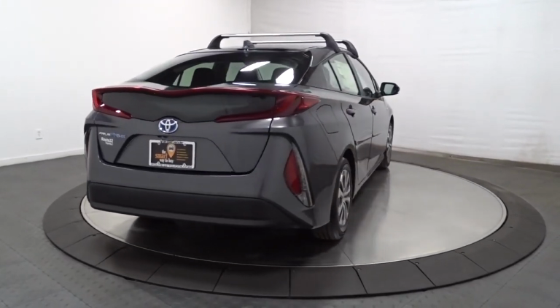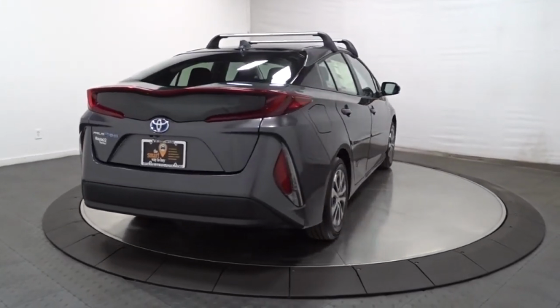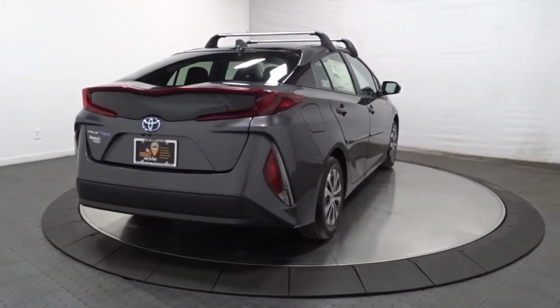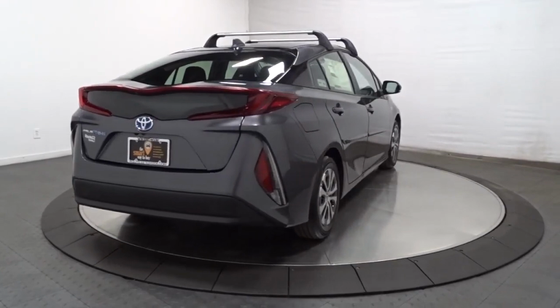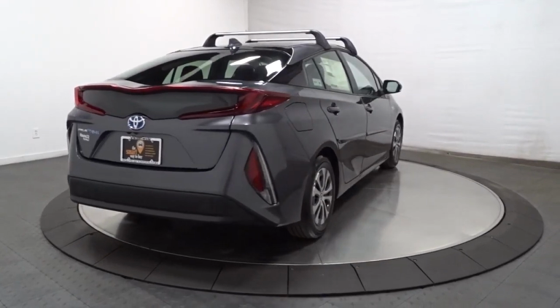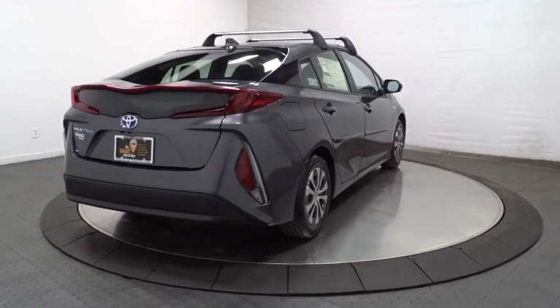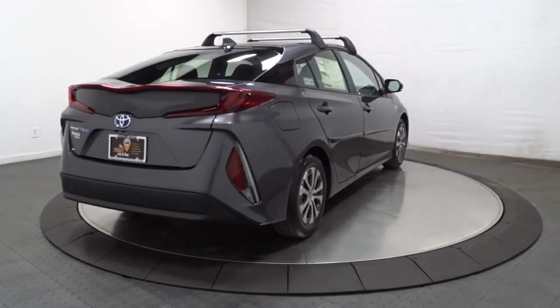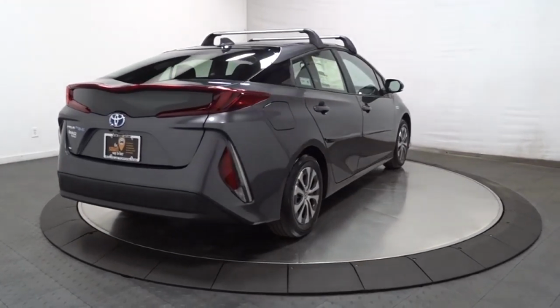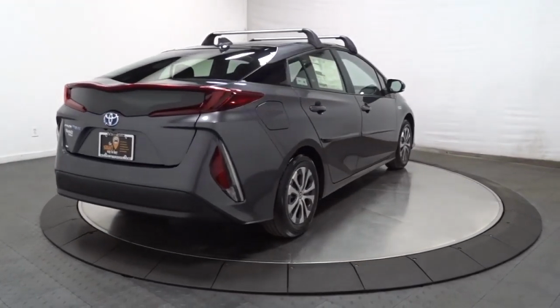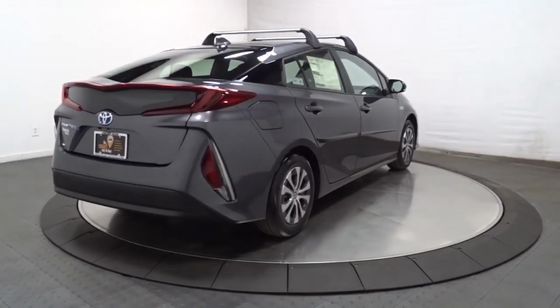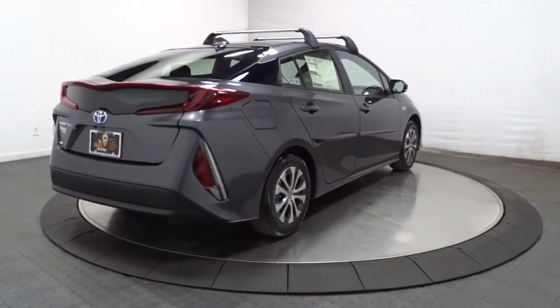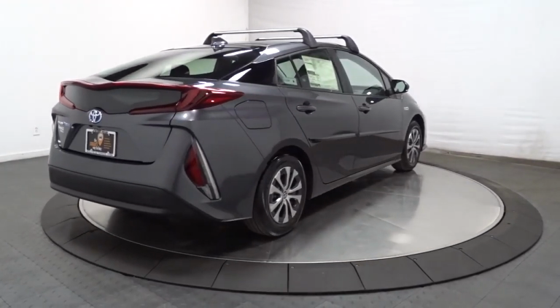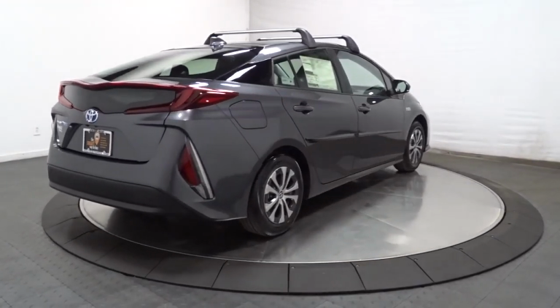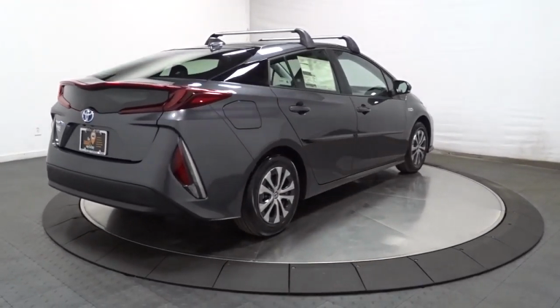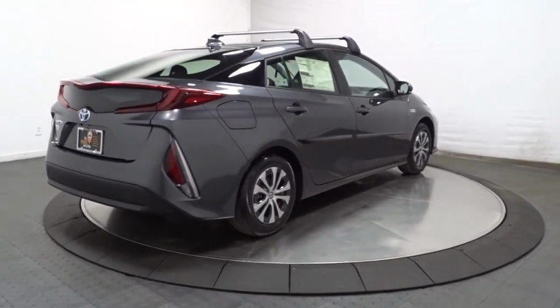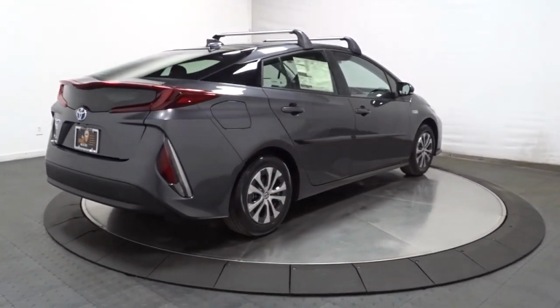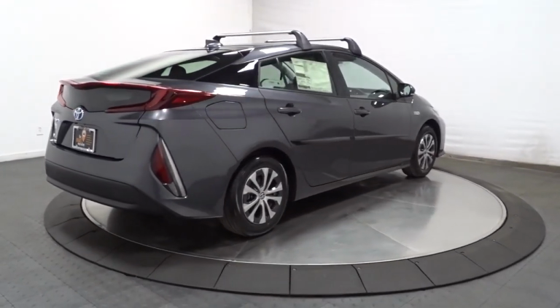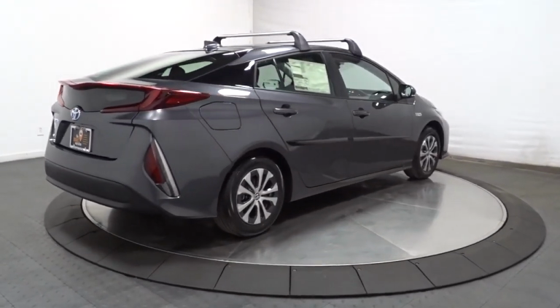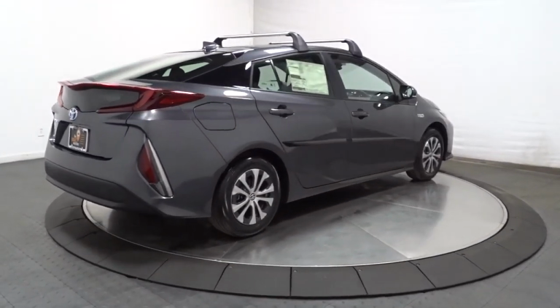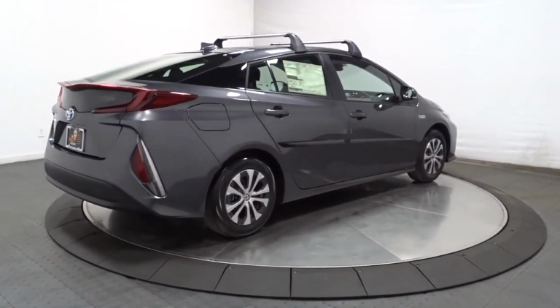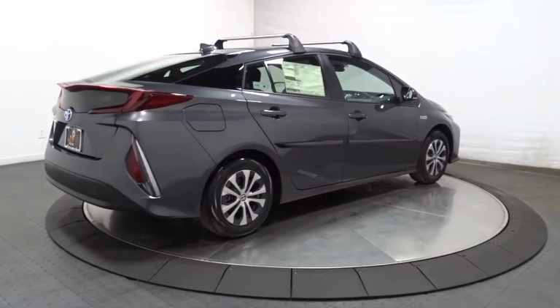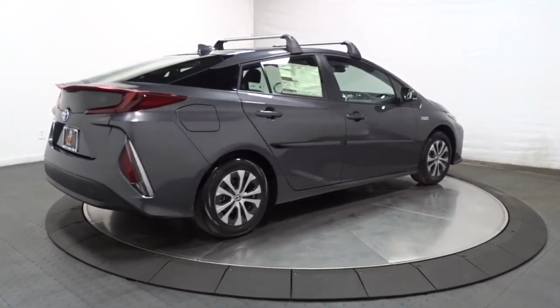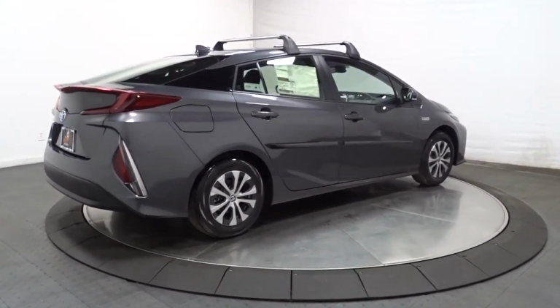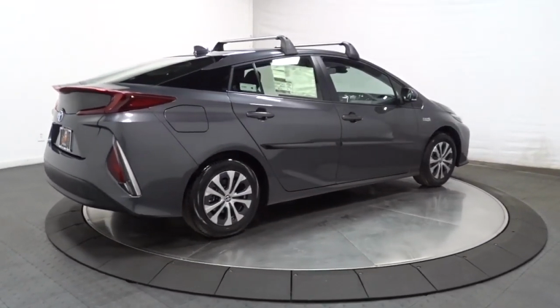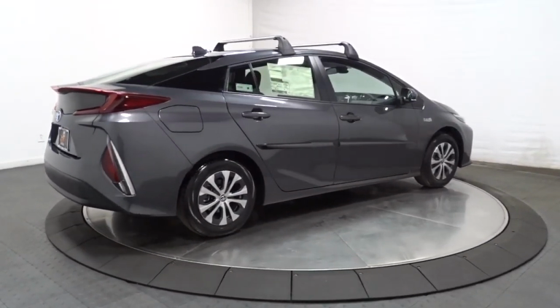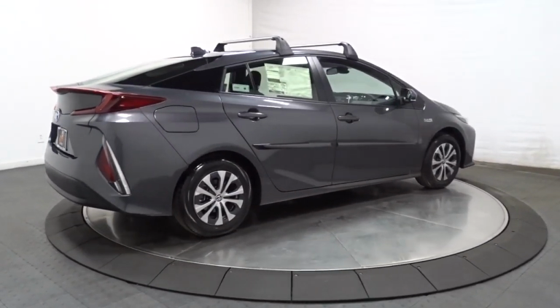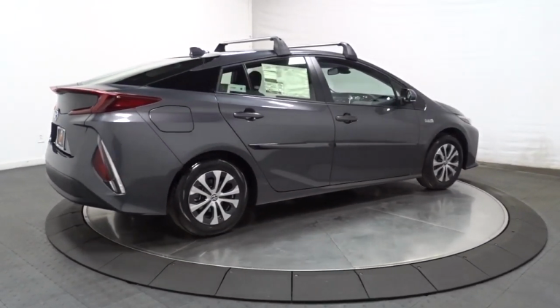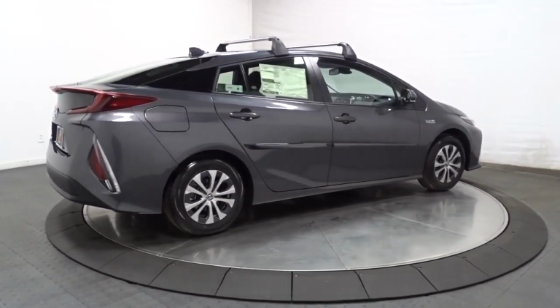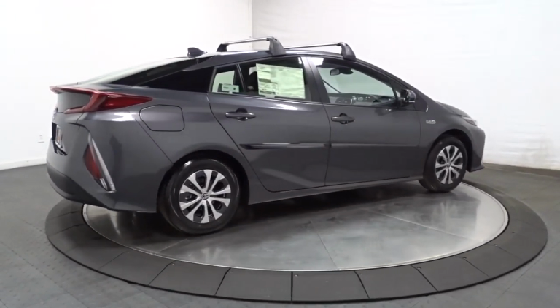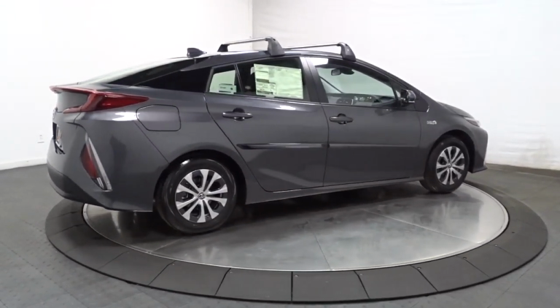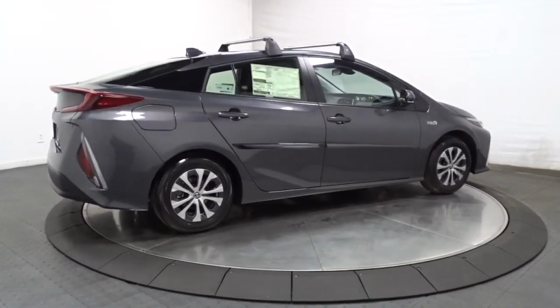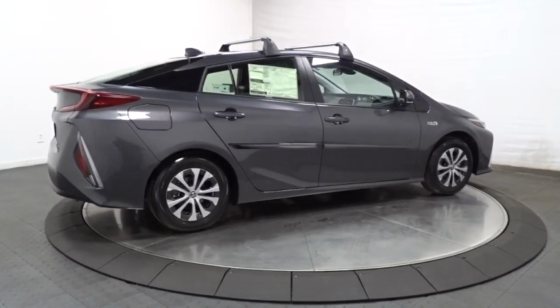This thoughtfully designed Prius Prime is waiting for you. Our knowledgeable staff will put you in the driver's seat today.